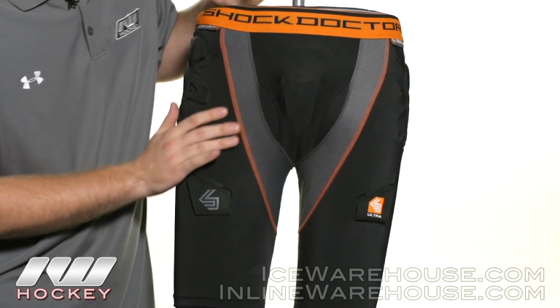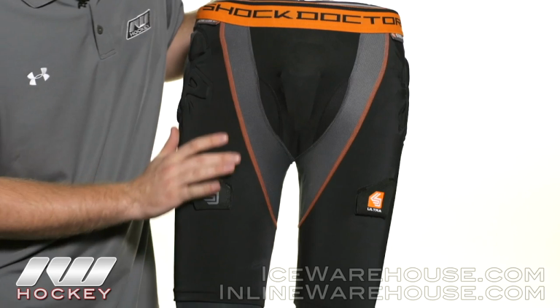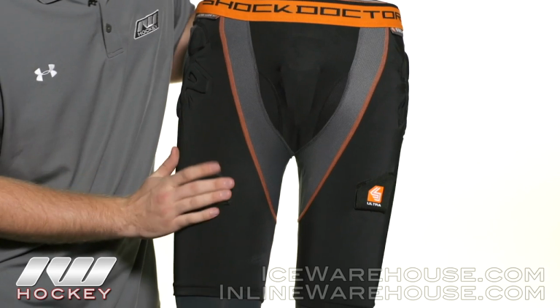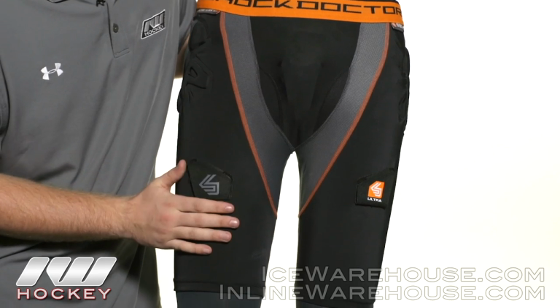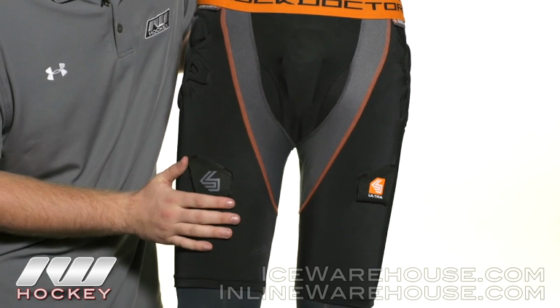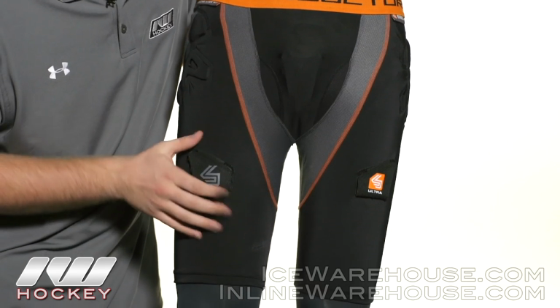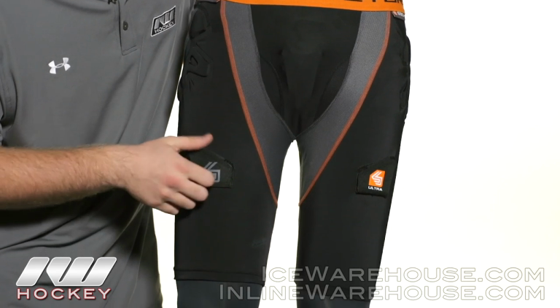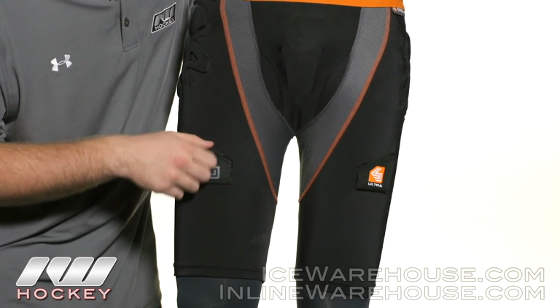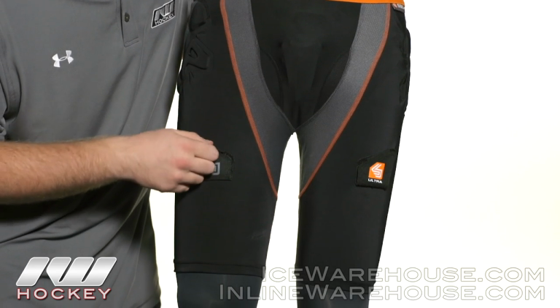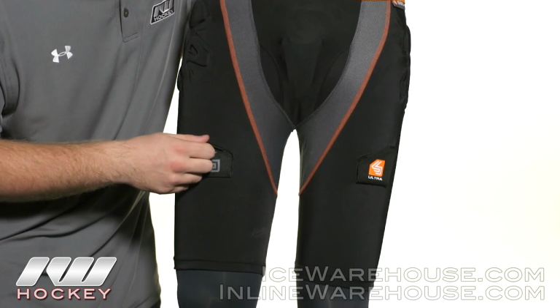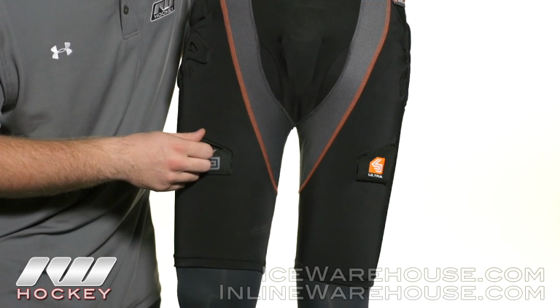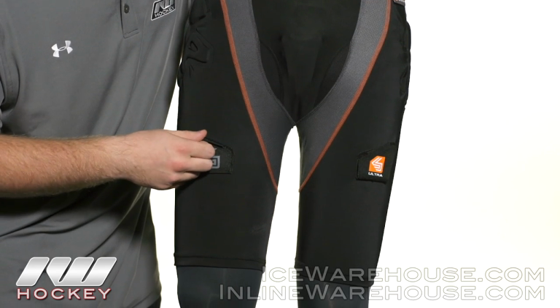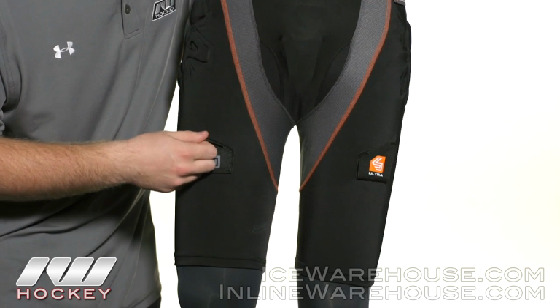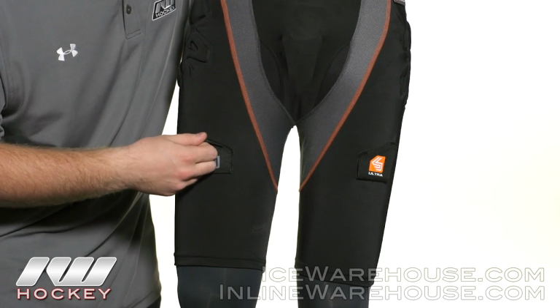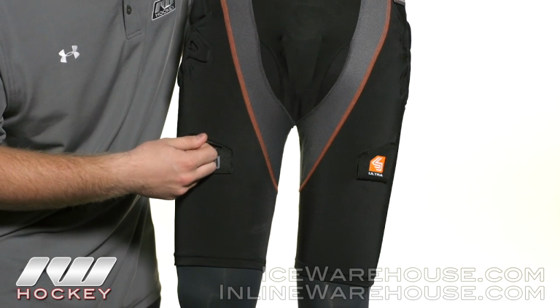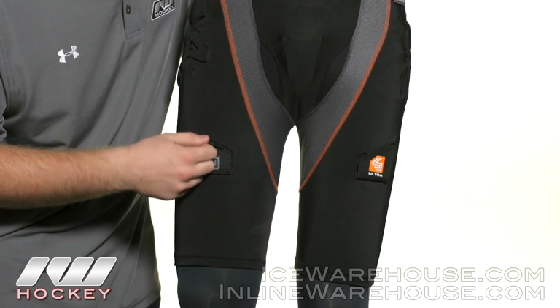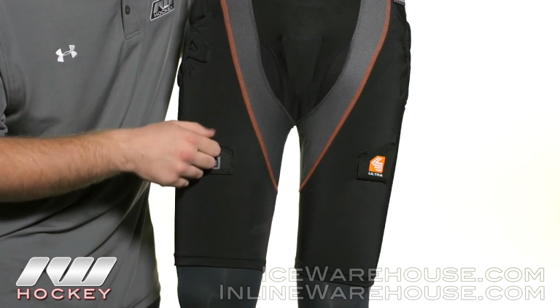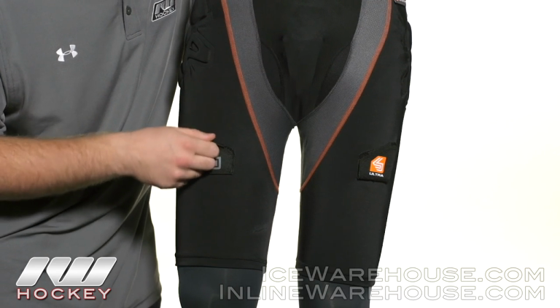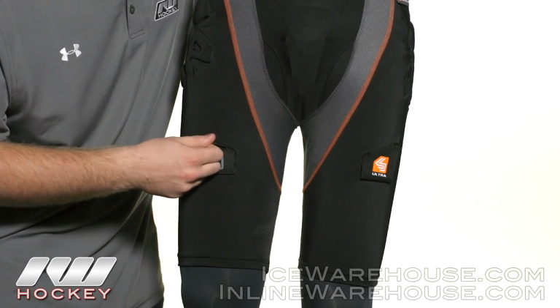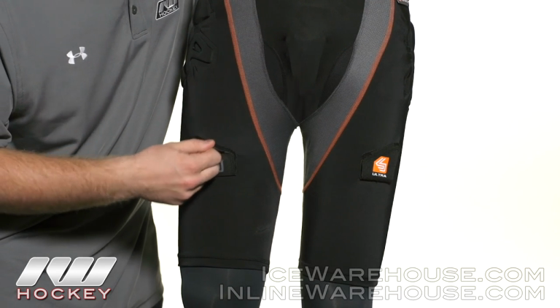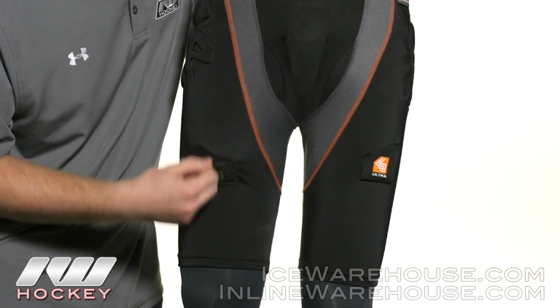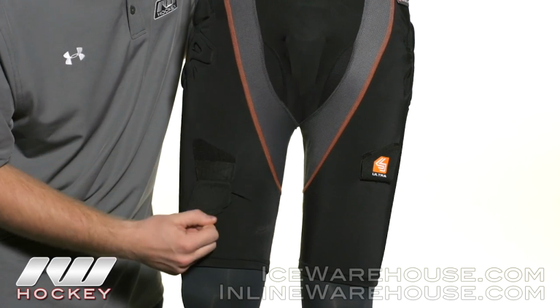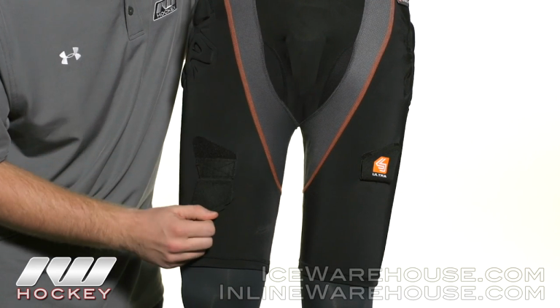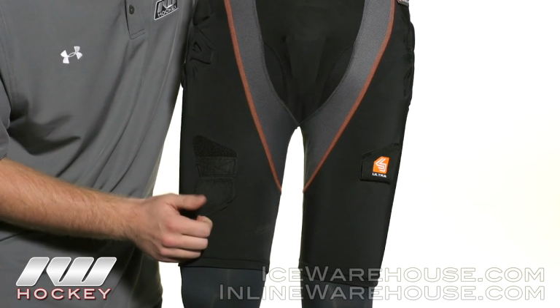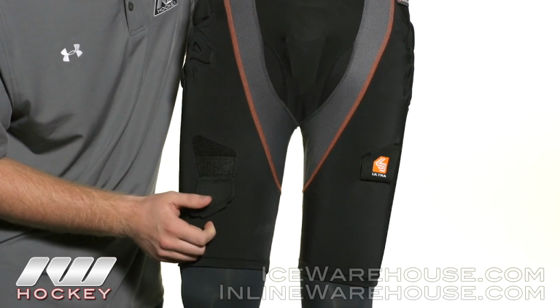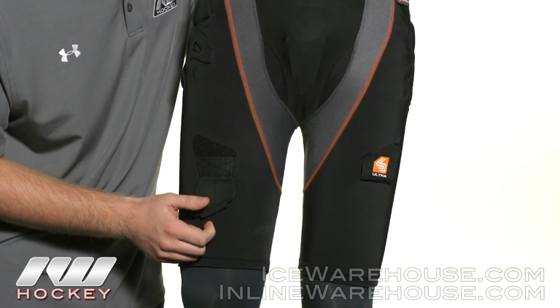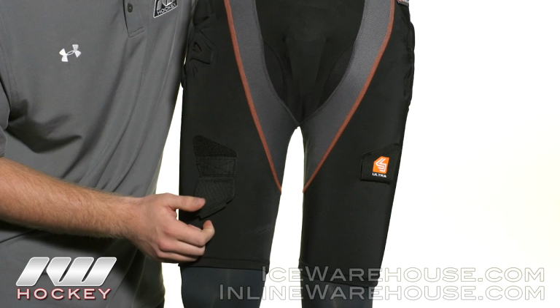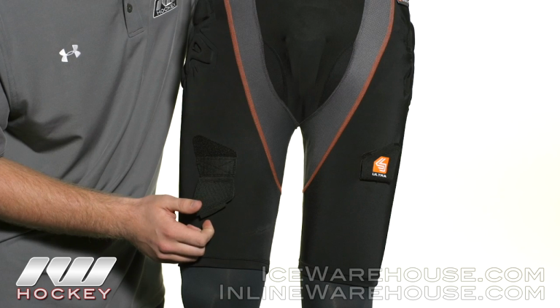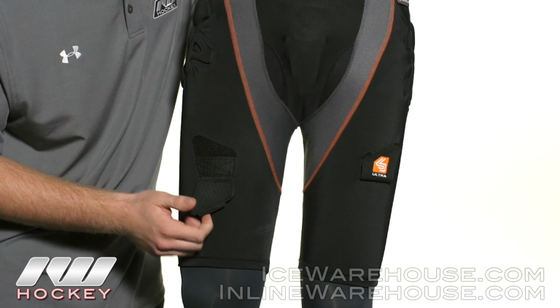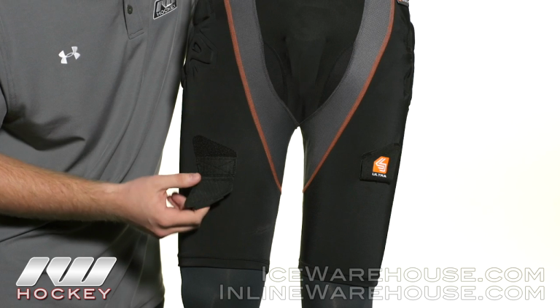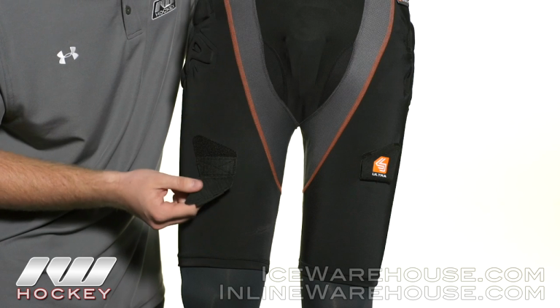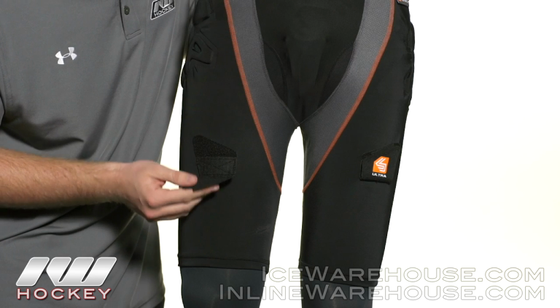Working our way down, we see the Ice Hockey Sock Velcro attachment. Very easy — just flip it down, attach your Ice Hockey Sock and you're good to go.